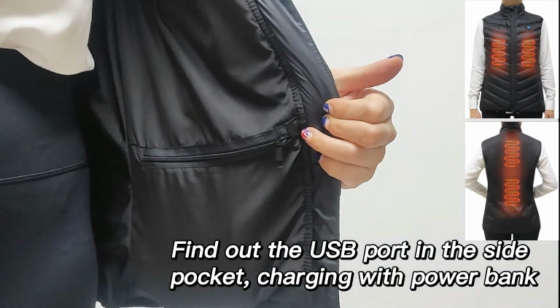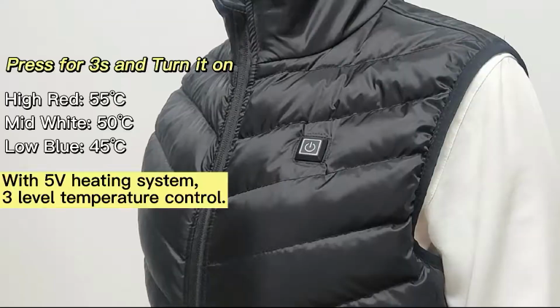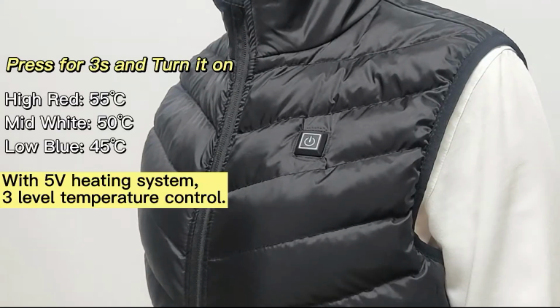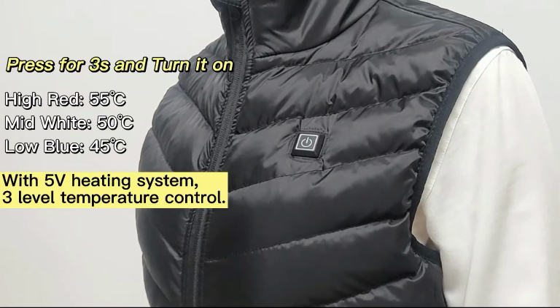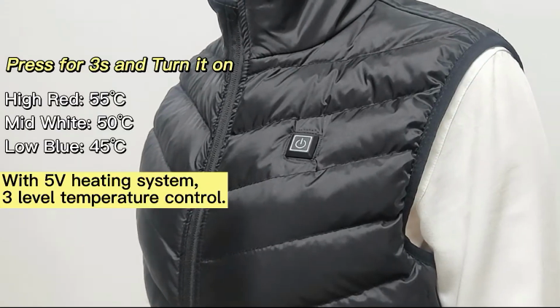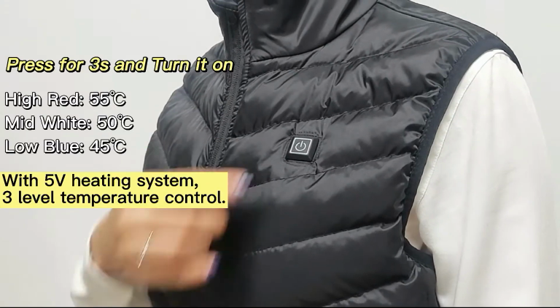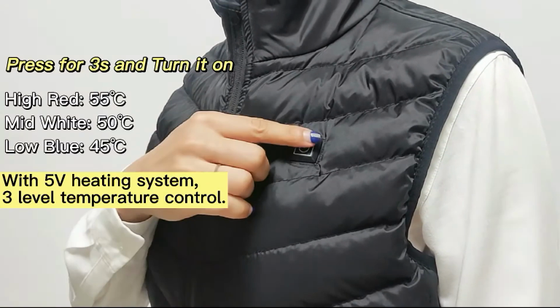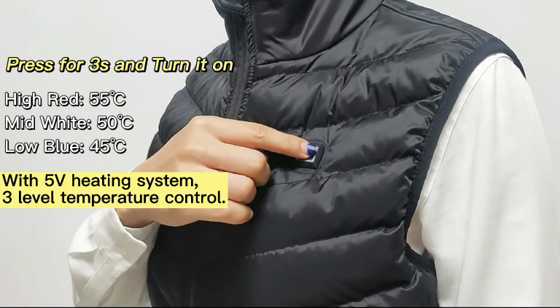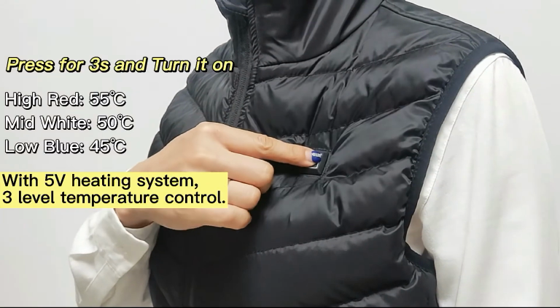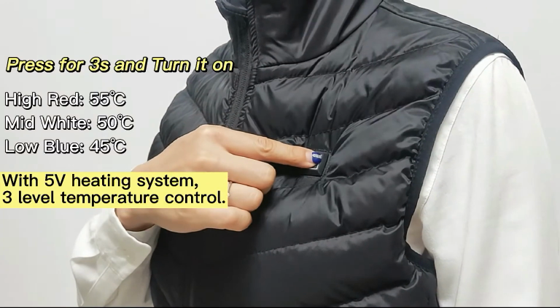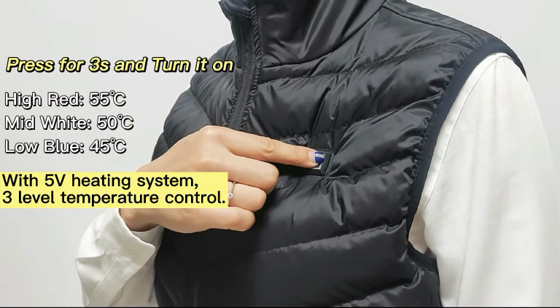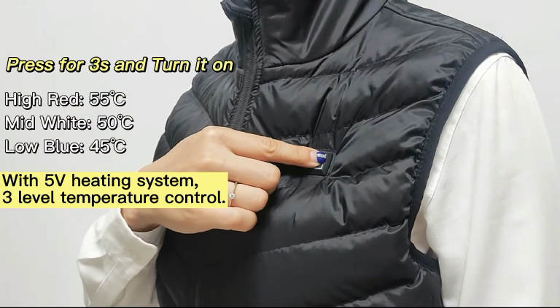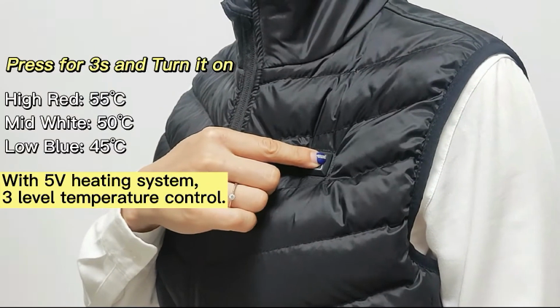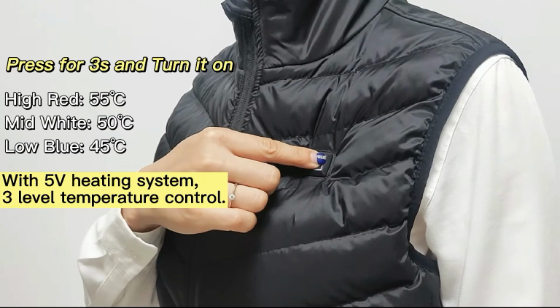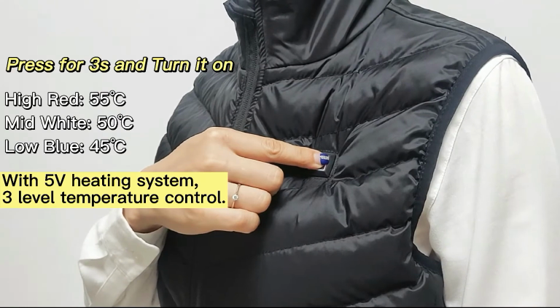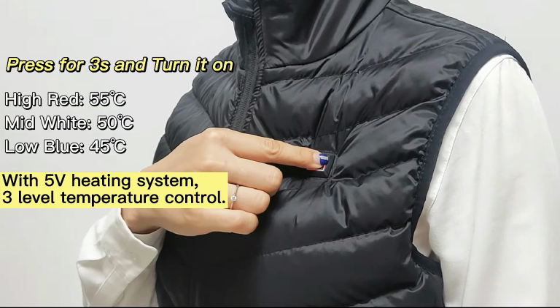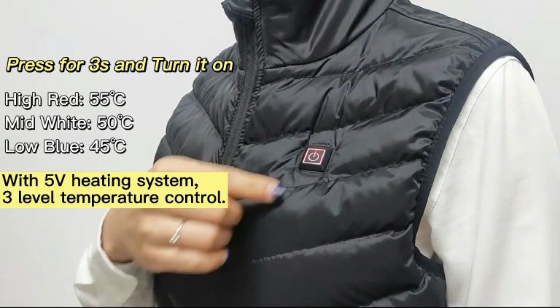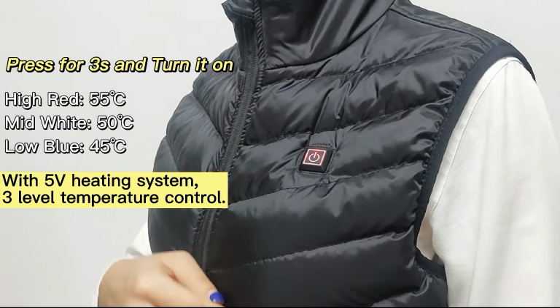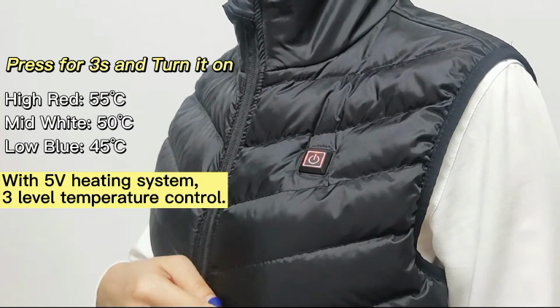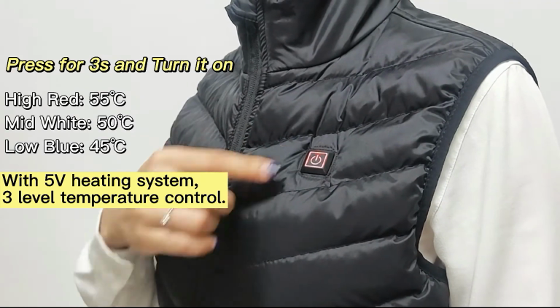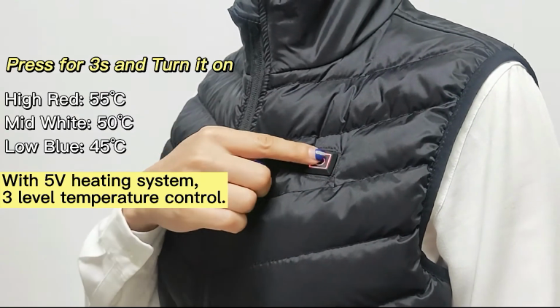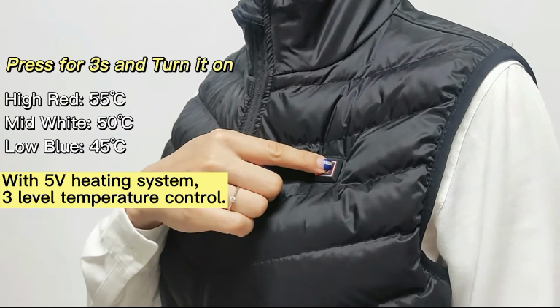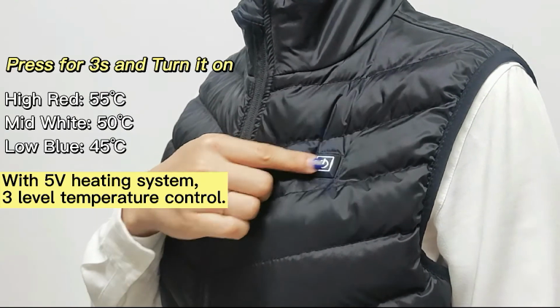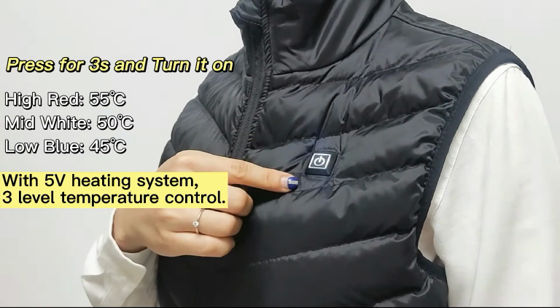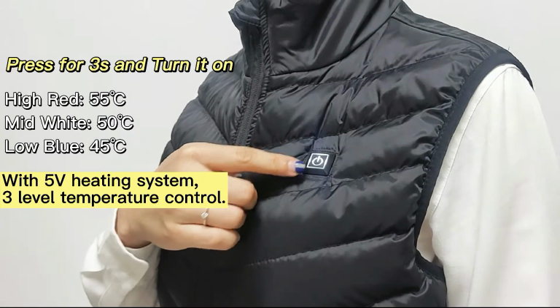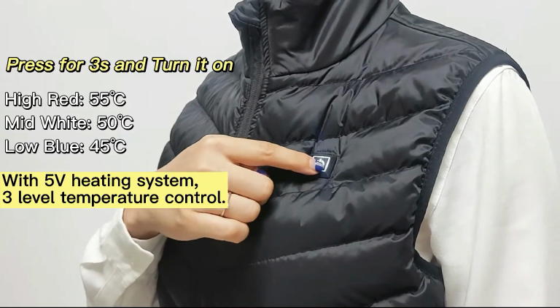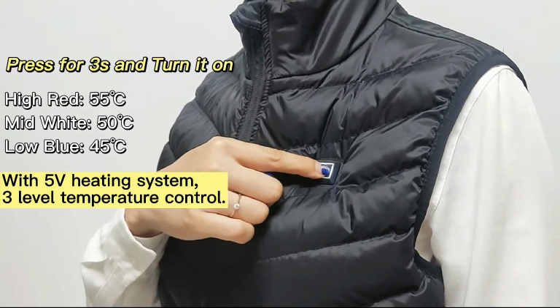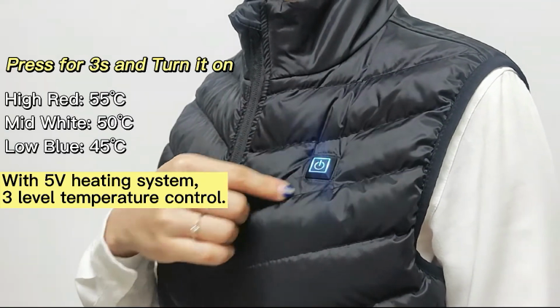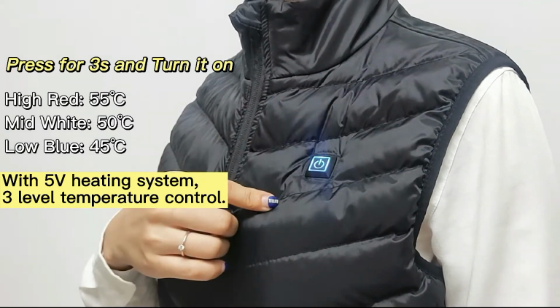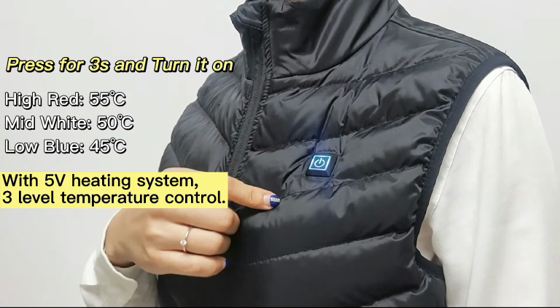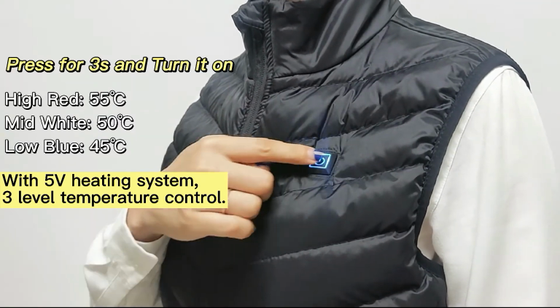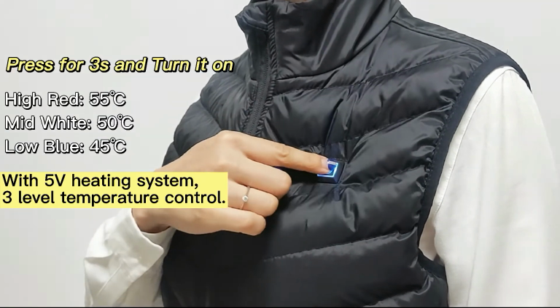Press for 3 seconds and turn it on. With 5 volts heating system, 3 level temperature control.